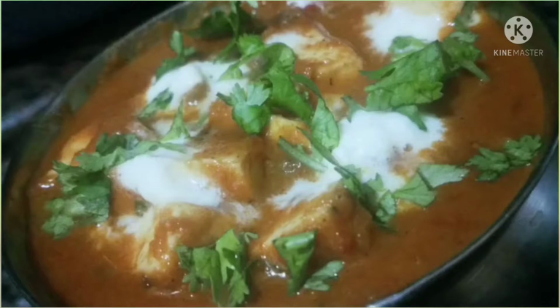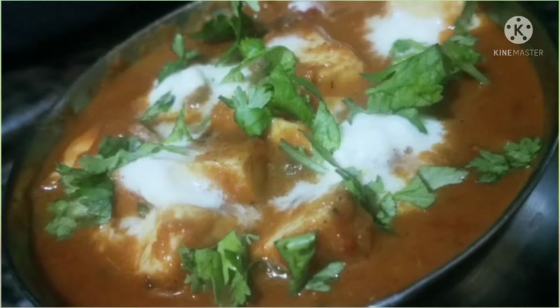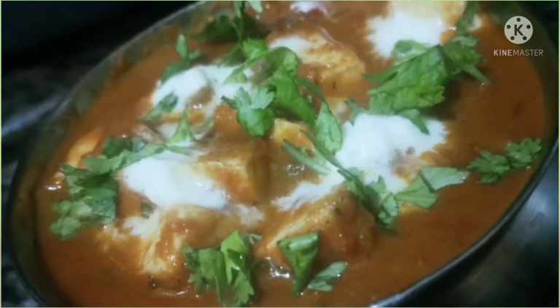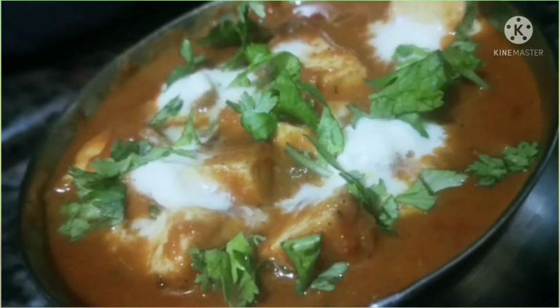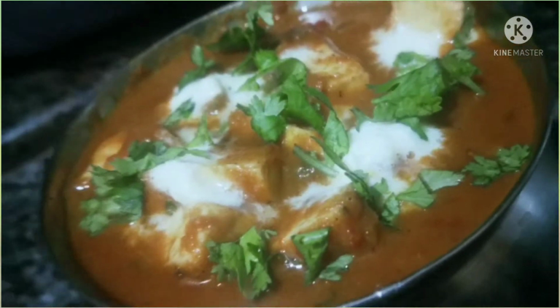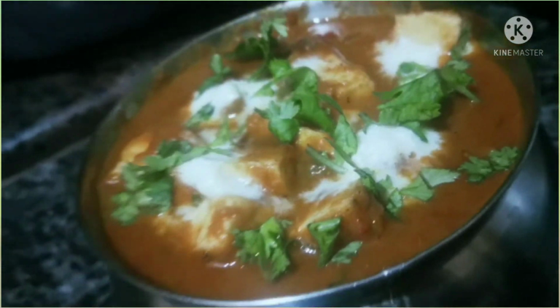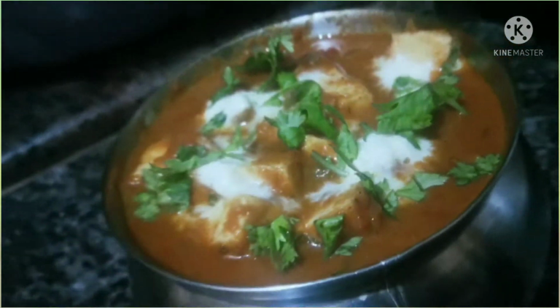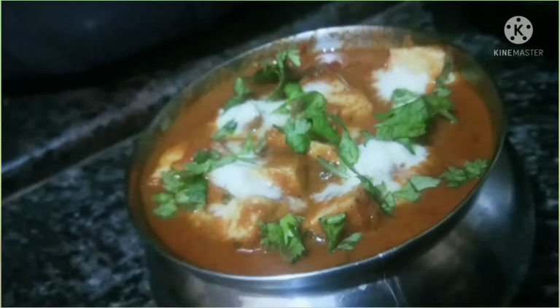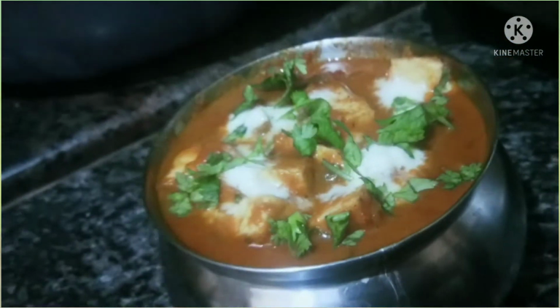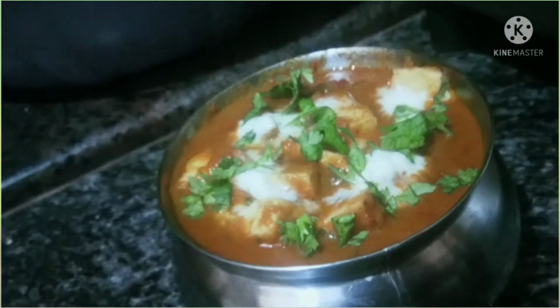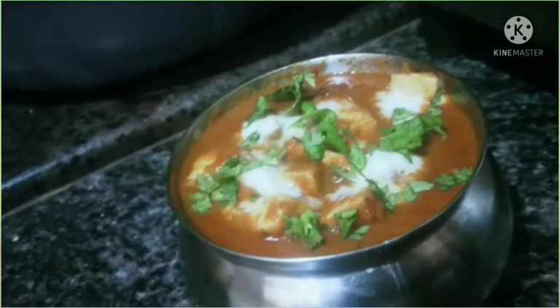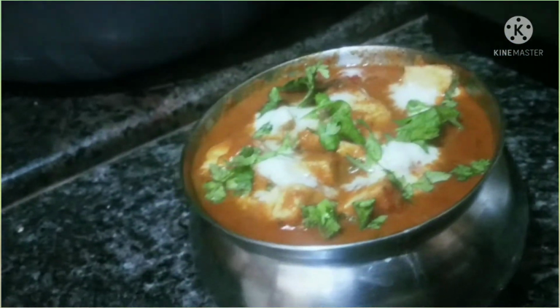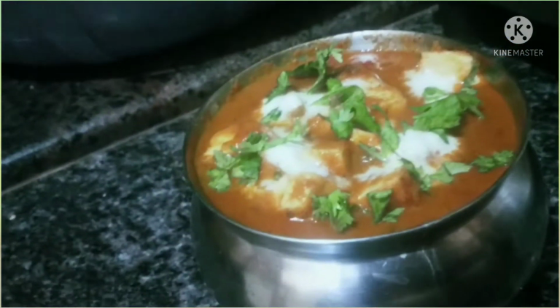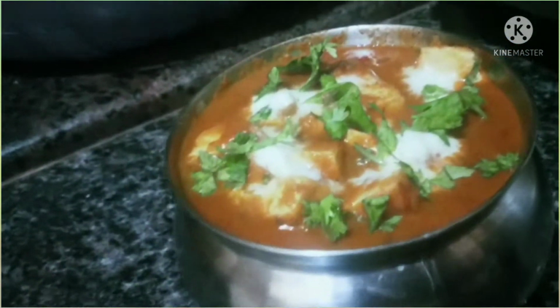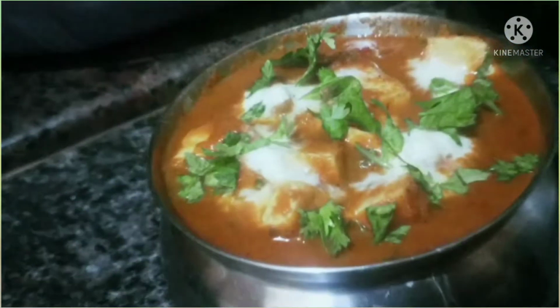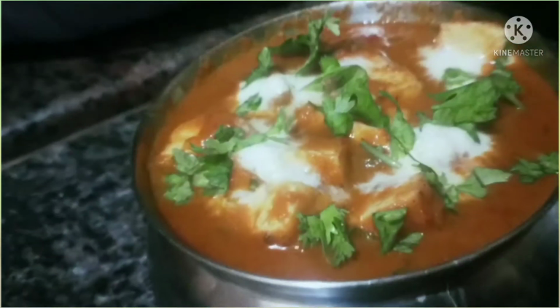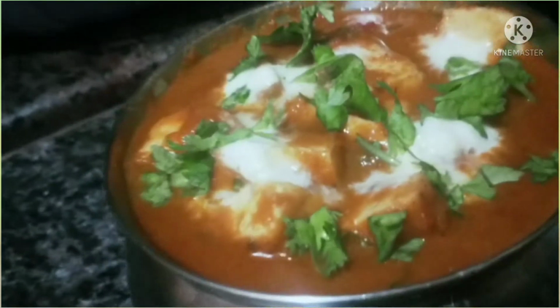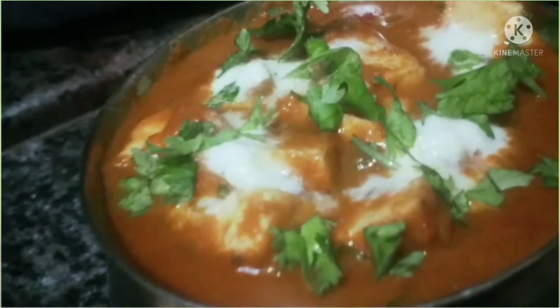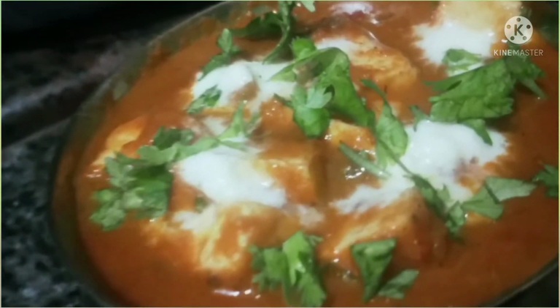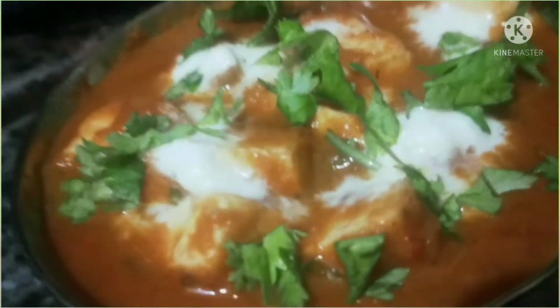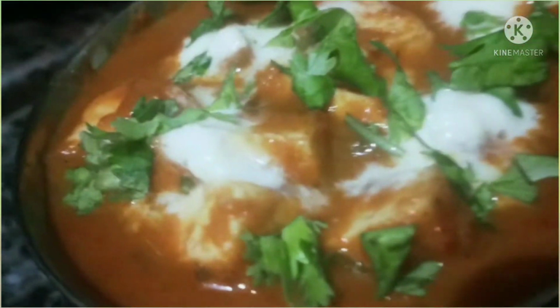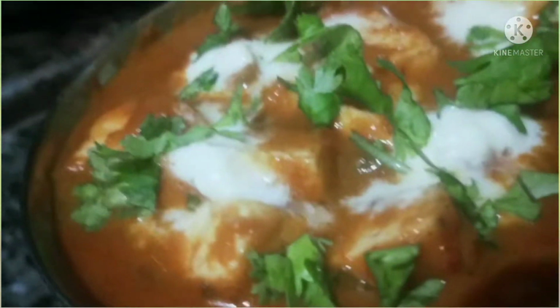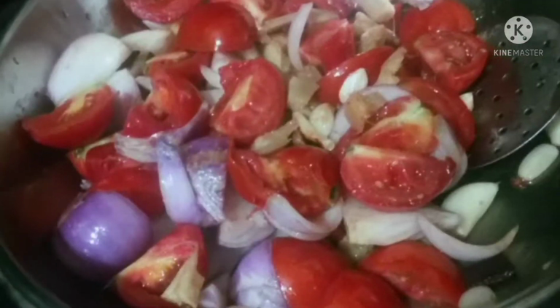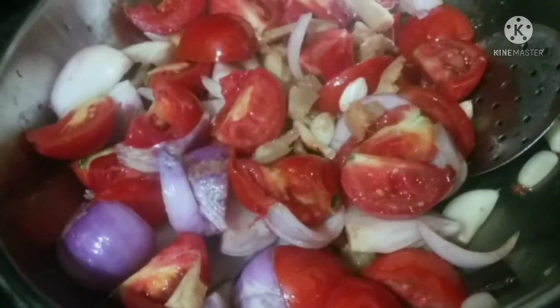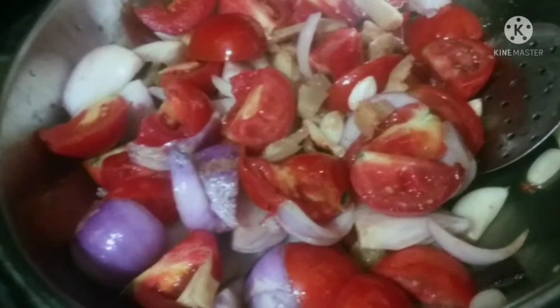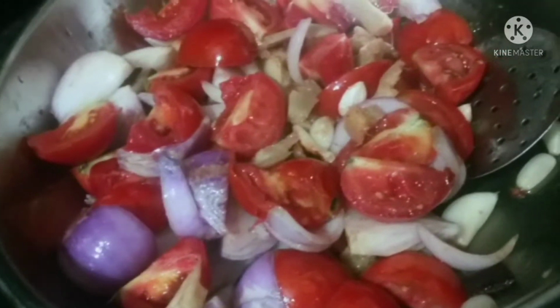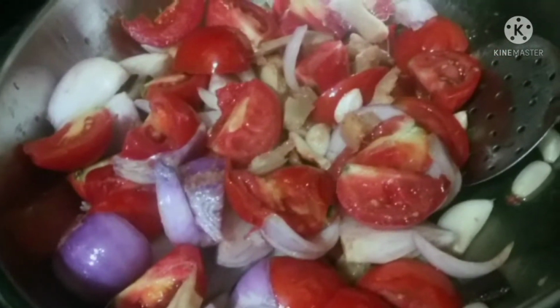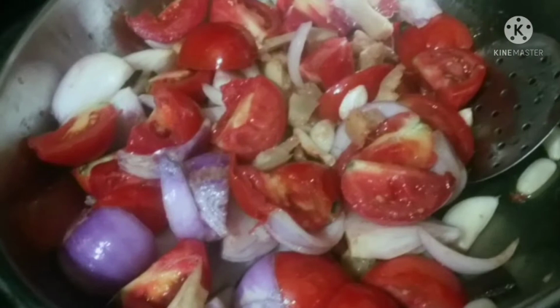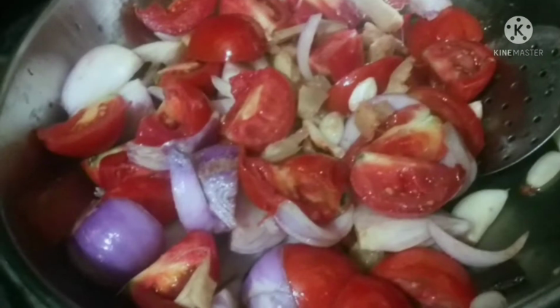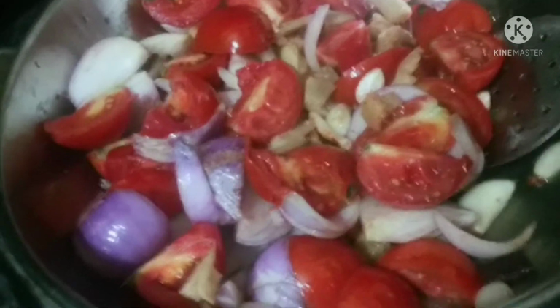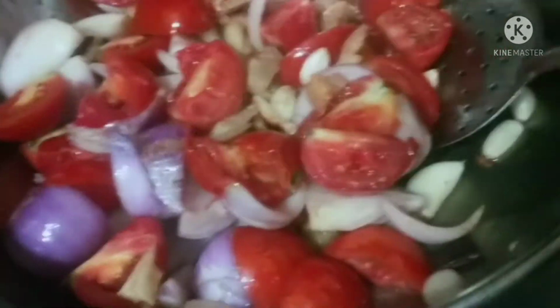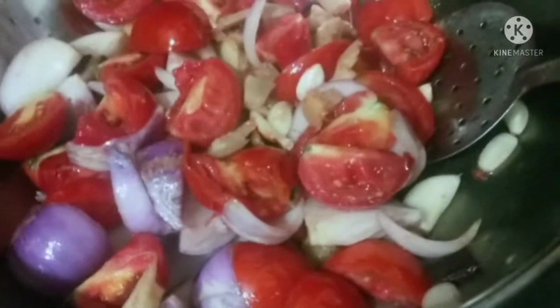Hello, hi. Welcome to Prathivakar. Today we will show you a paneer masala.